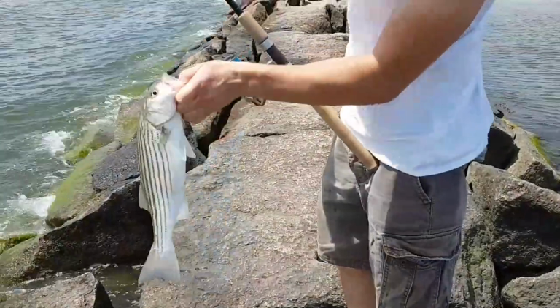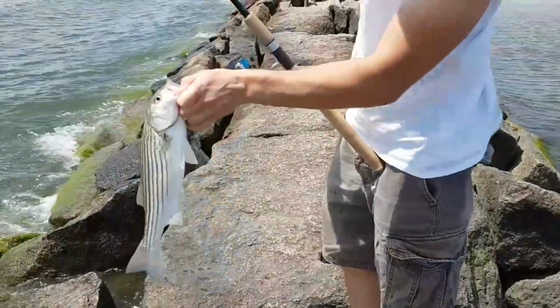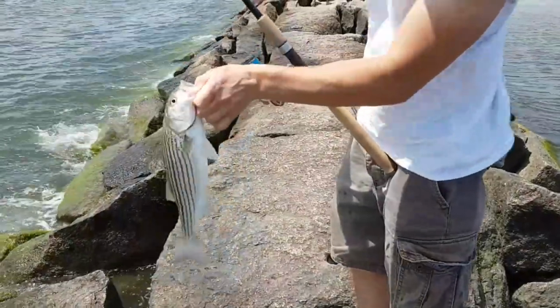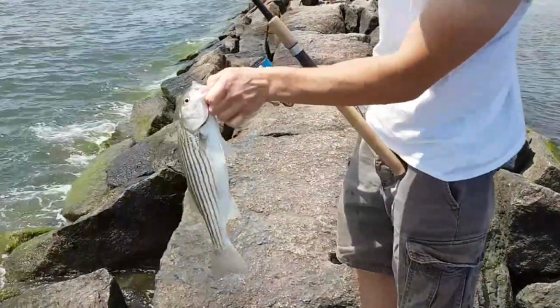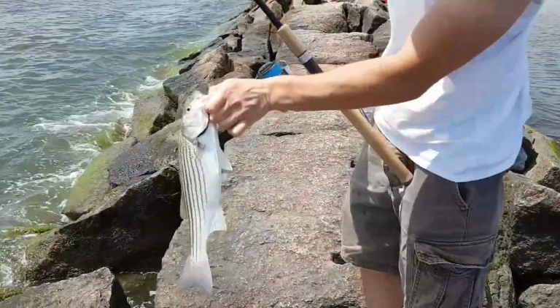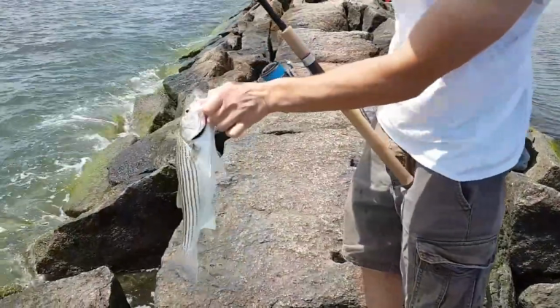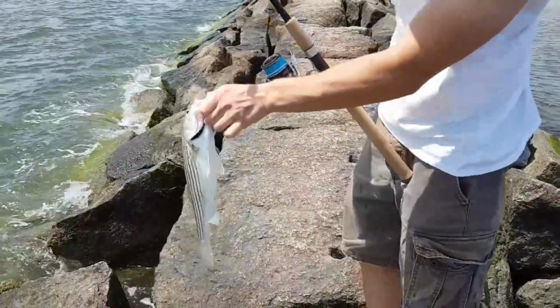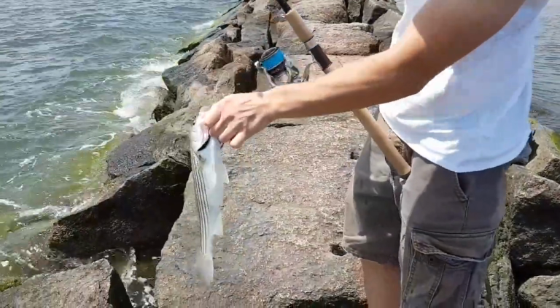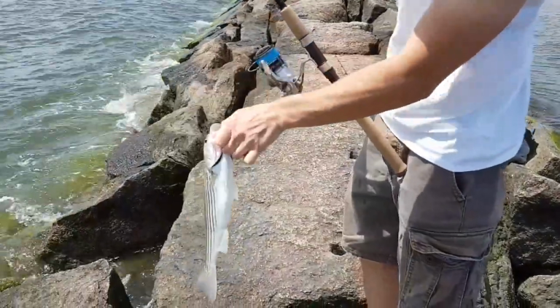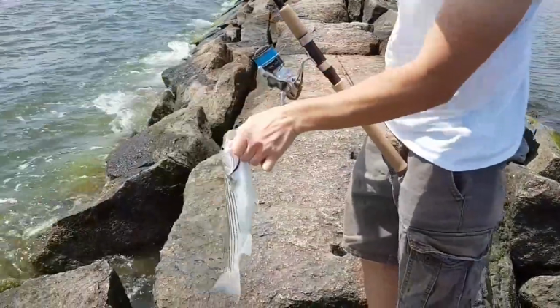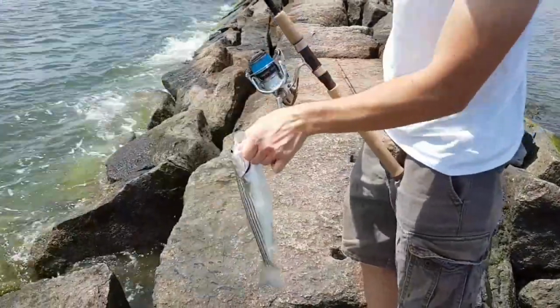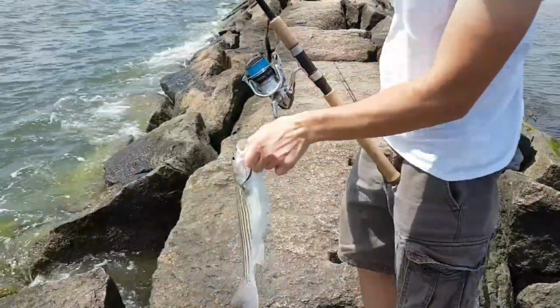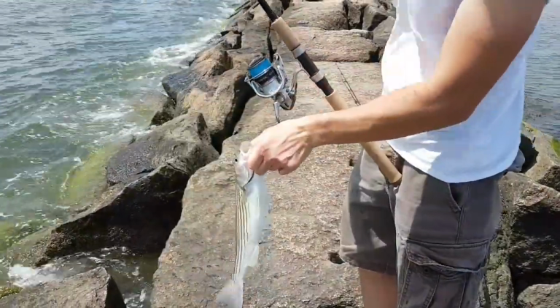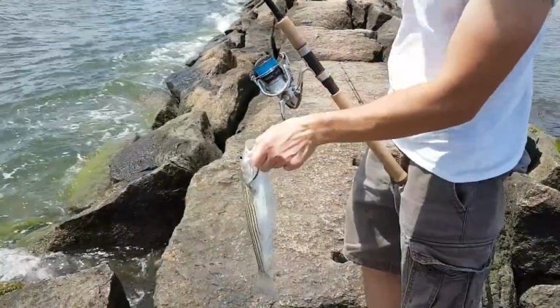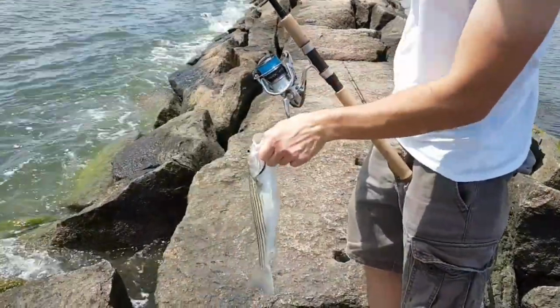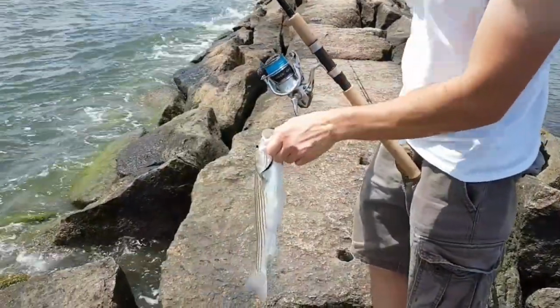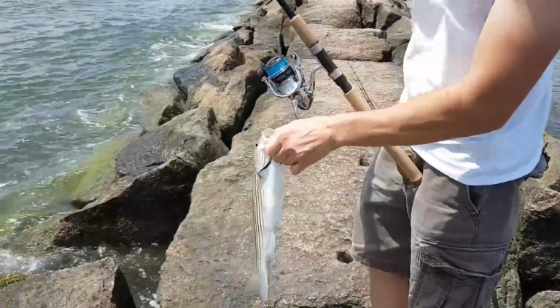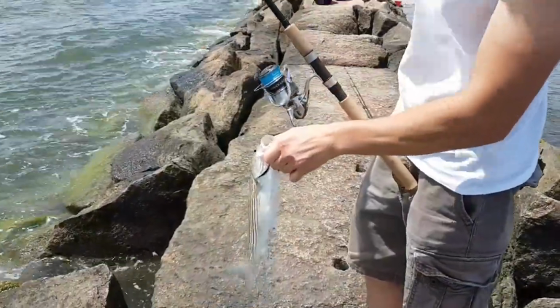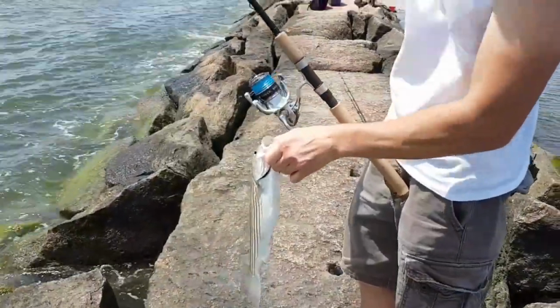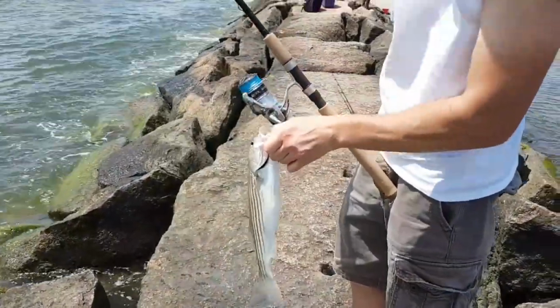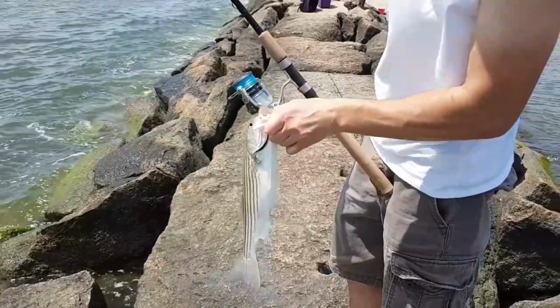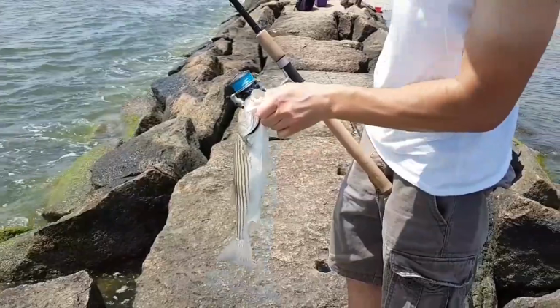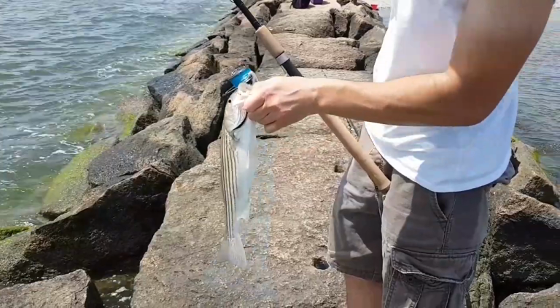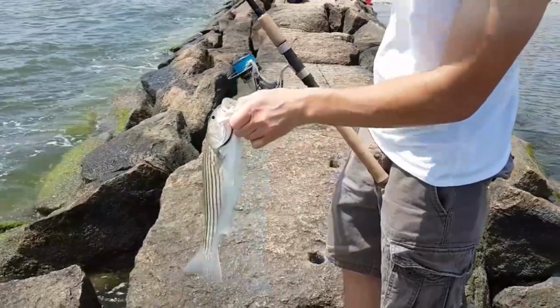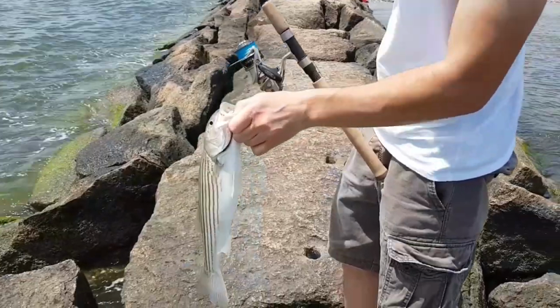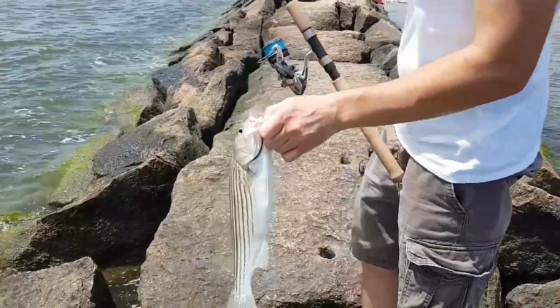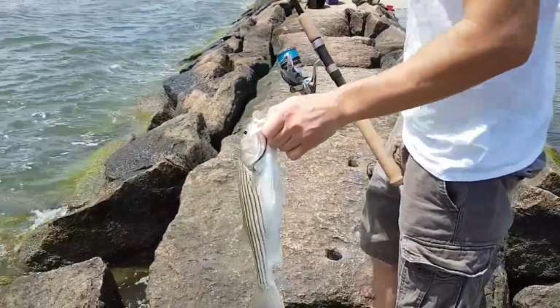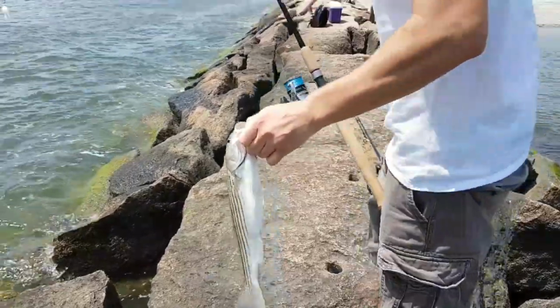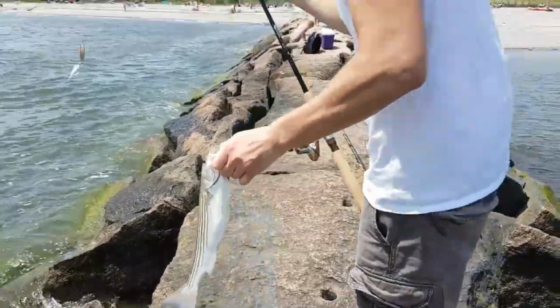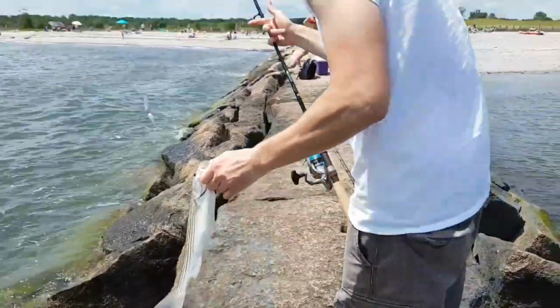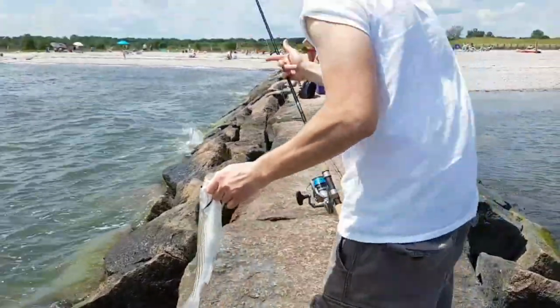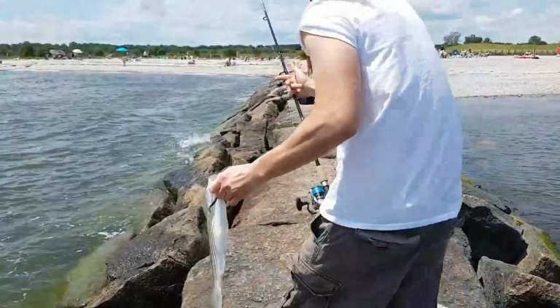Did you cut yourself? No, no. What? Looks like you did, the way you're holding your finger.